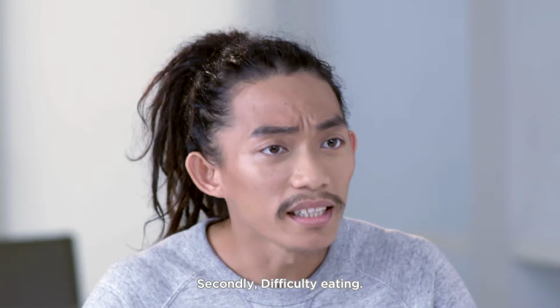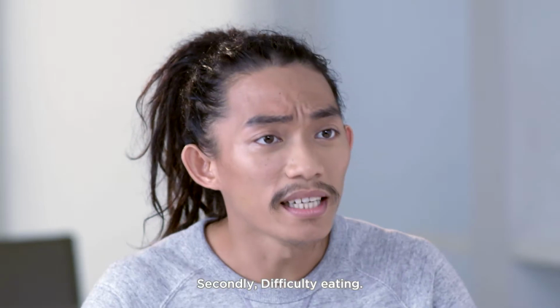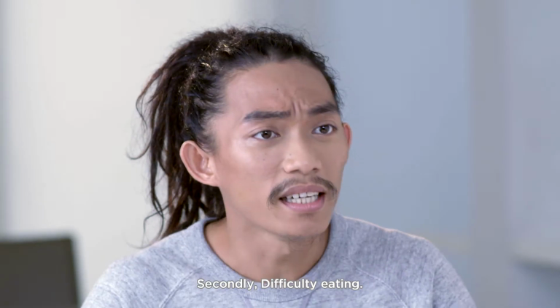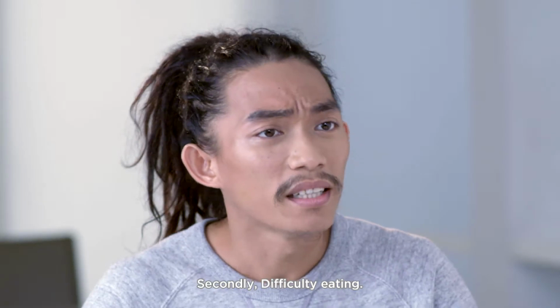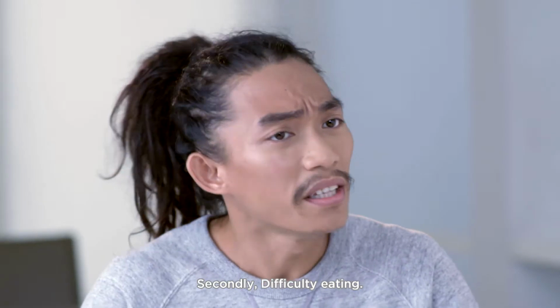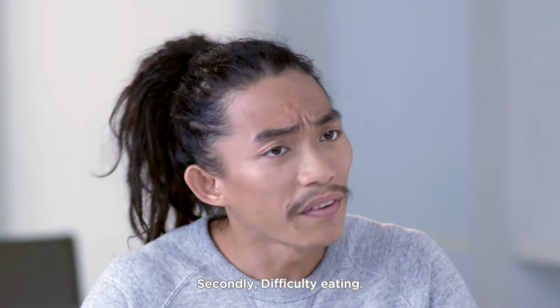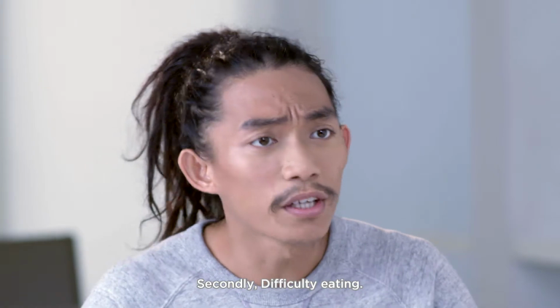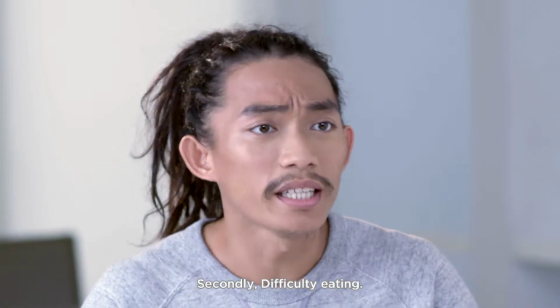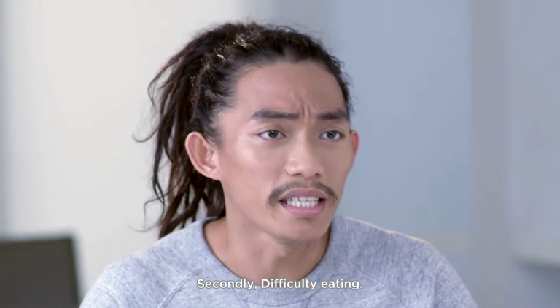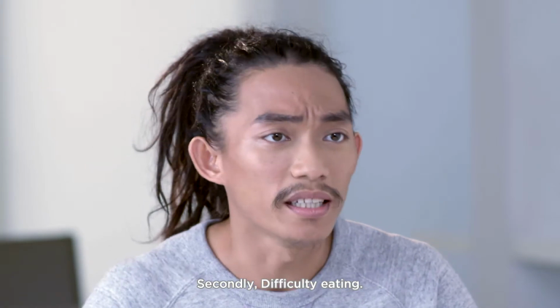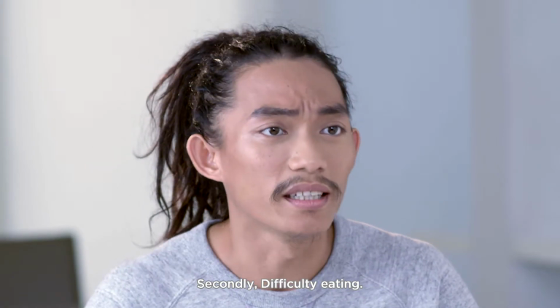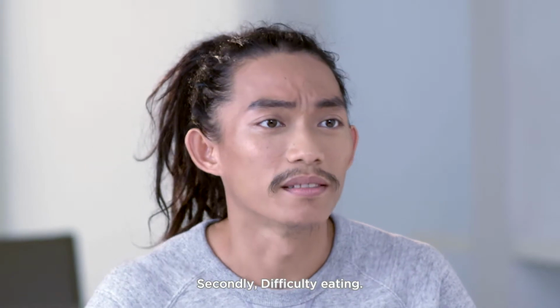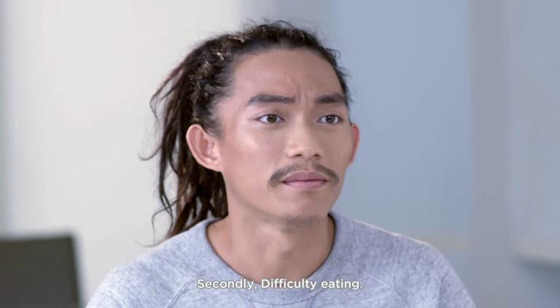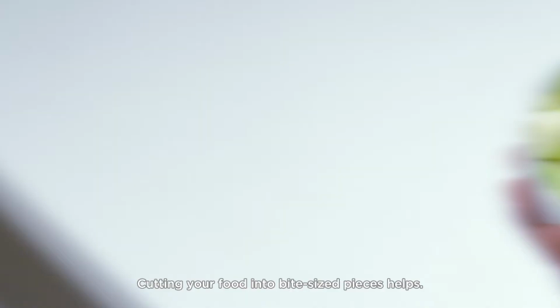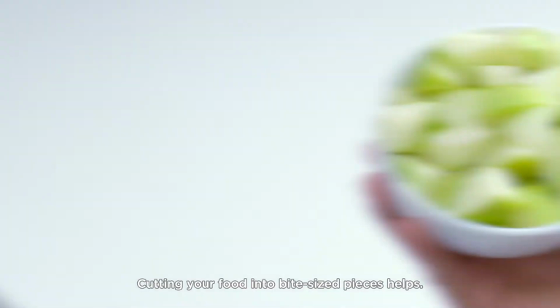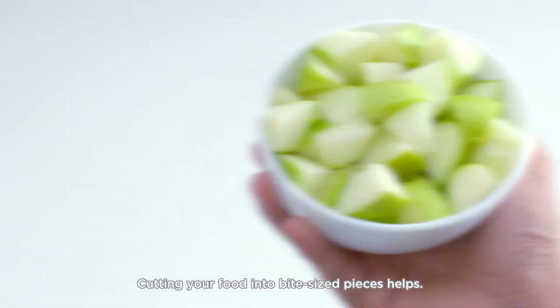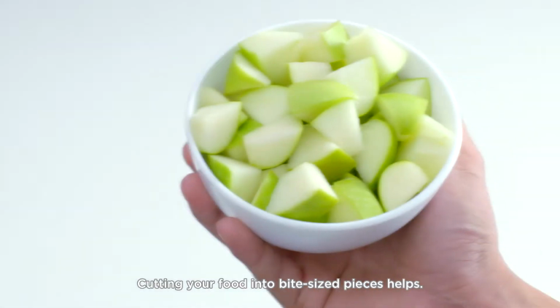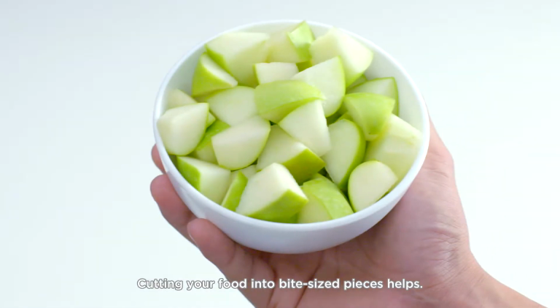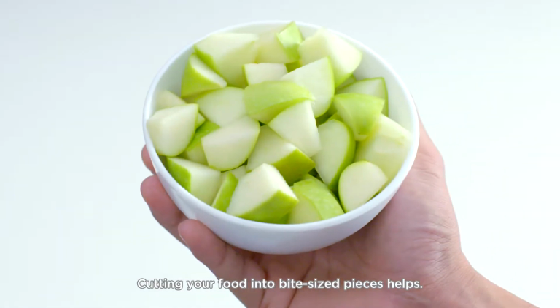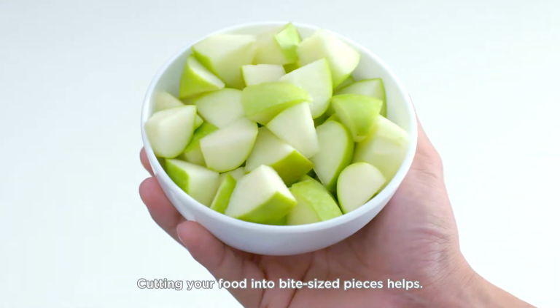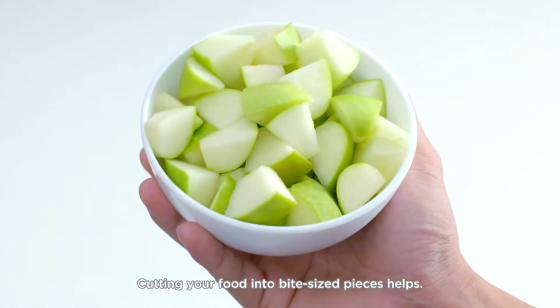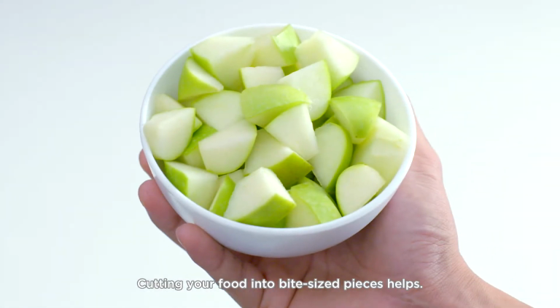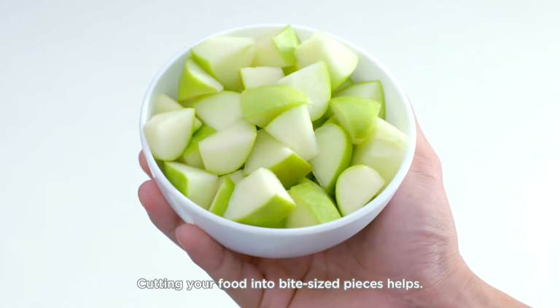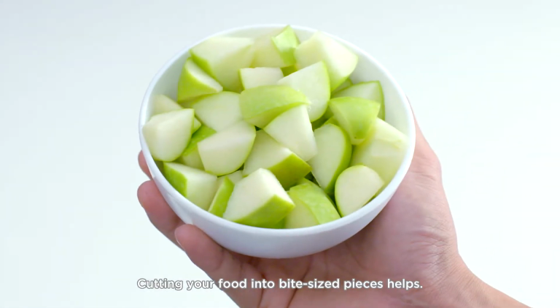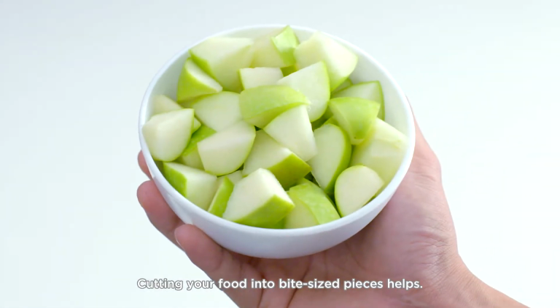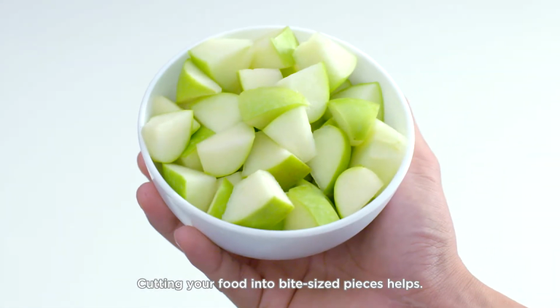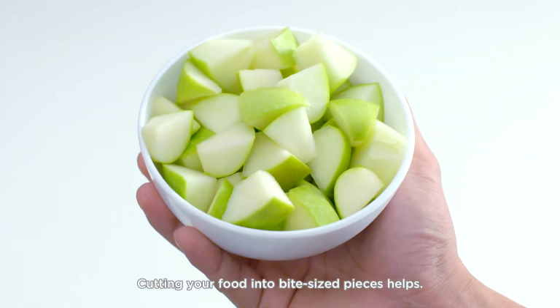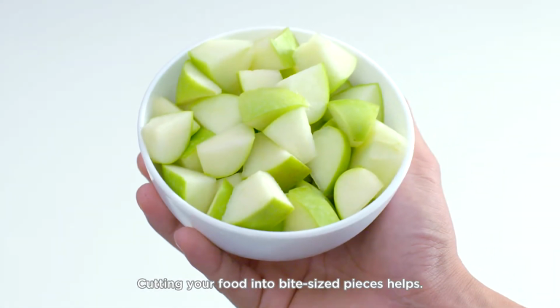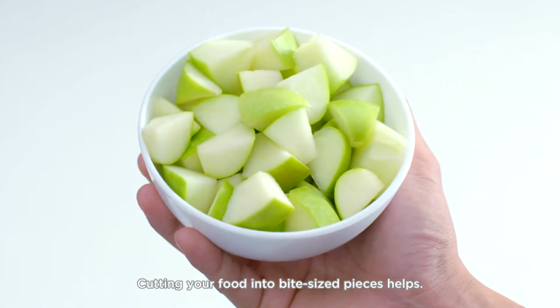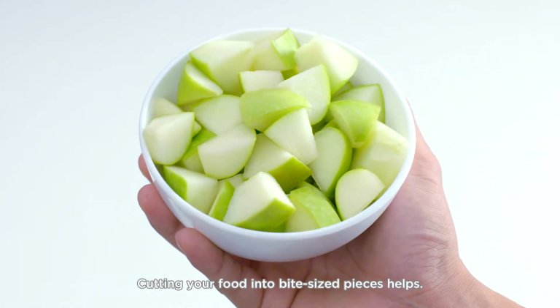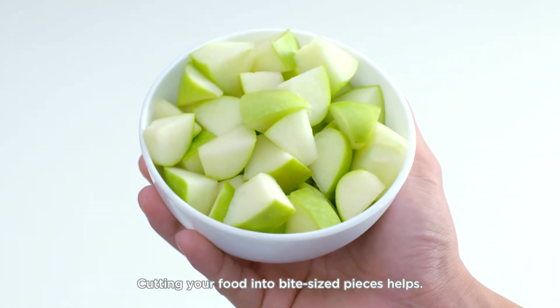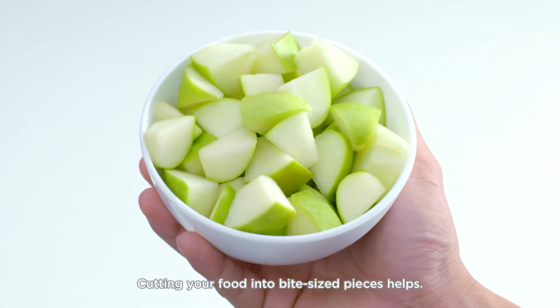Secondly, difficulty eating. Cutting your food into bite-sized pieces helps.